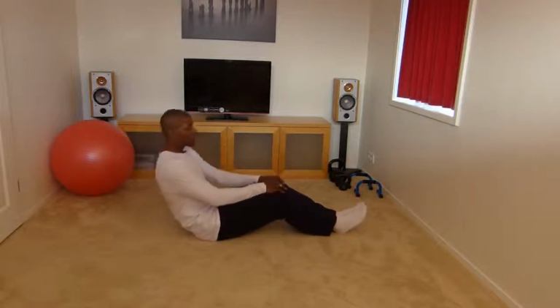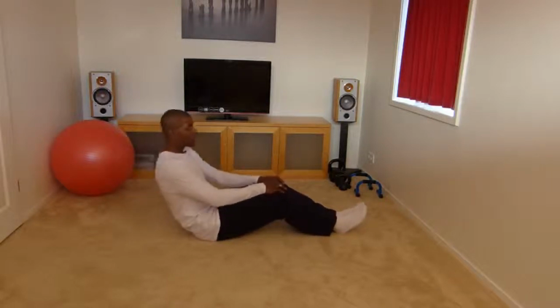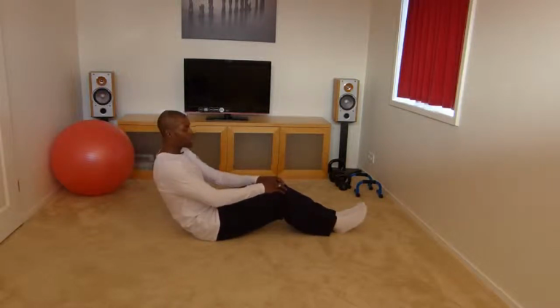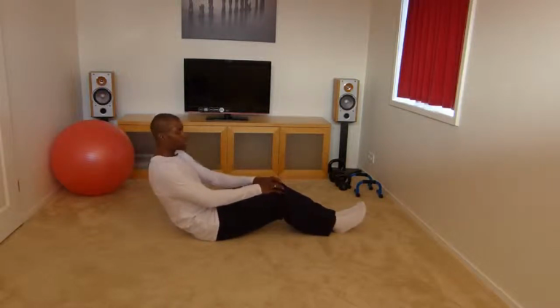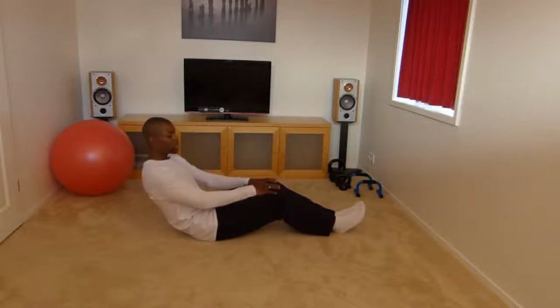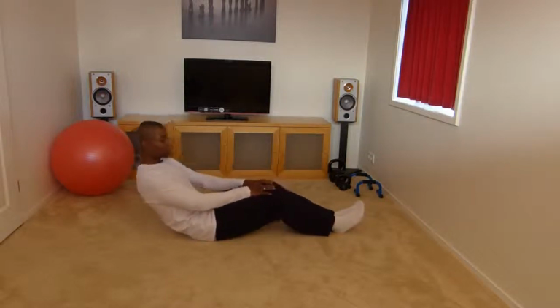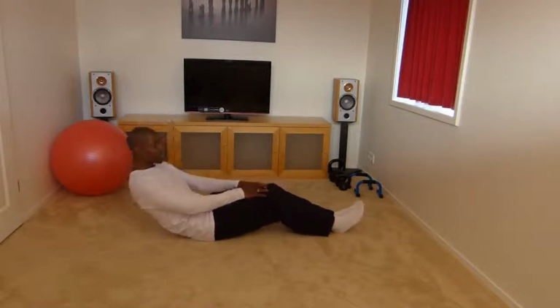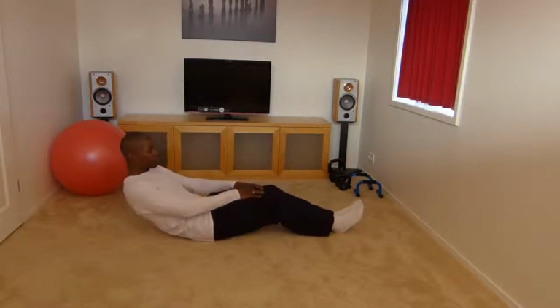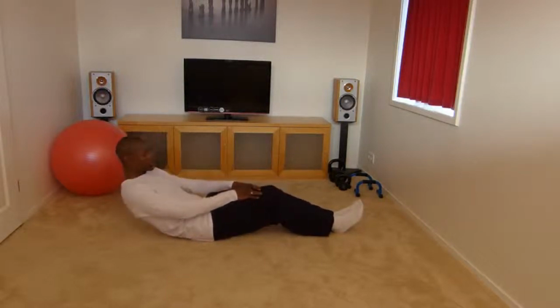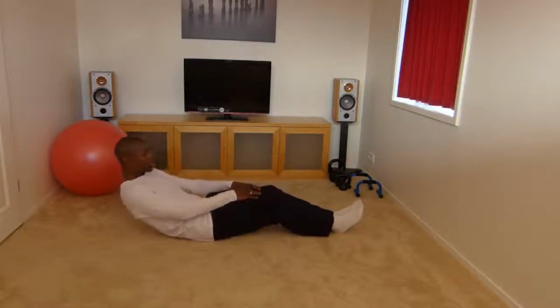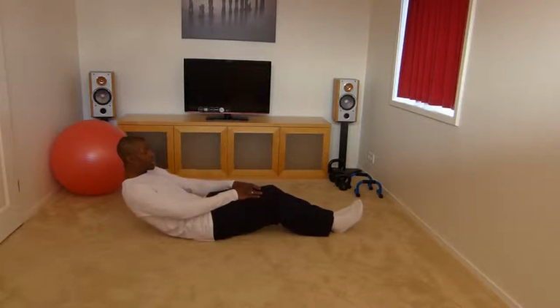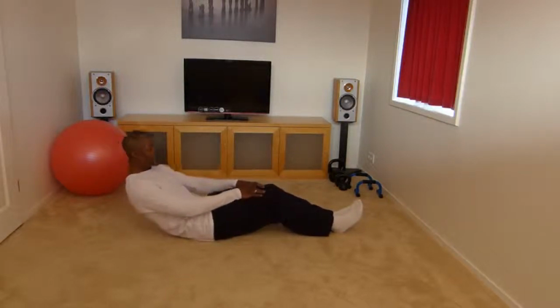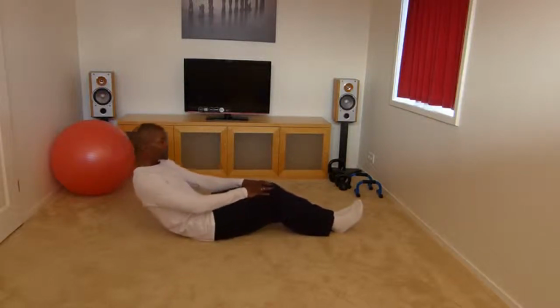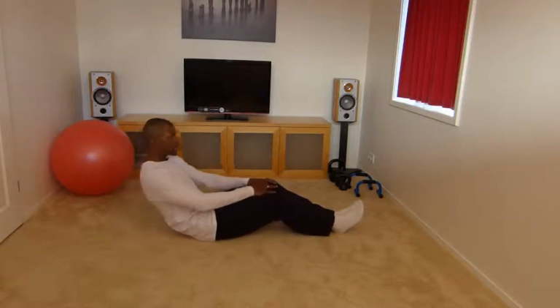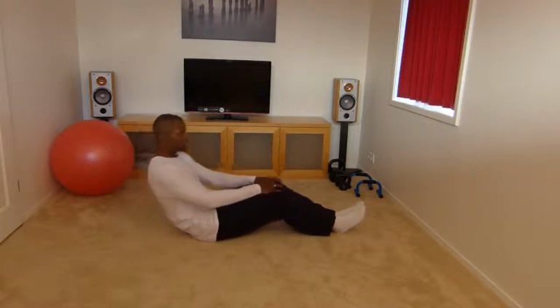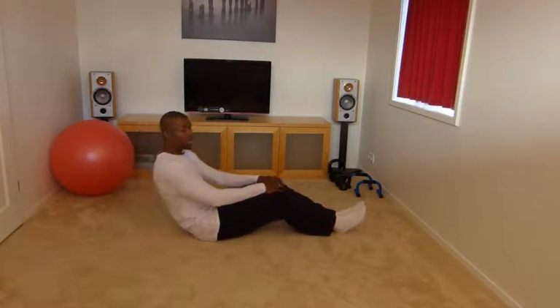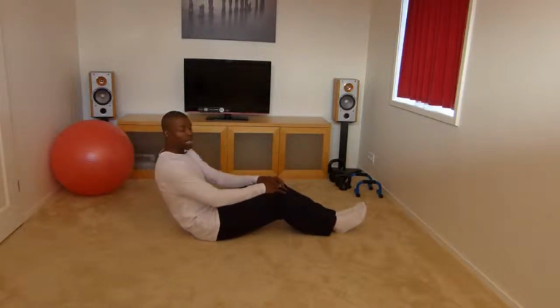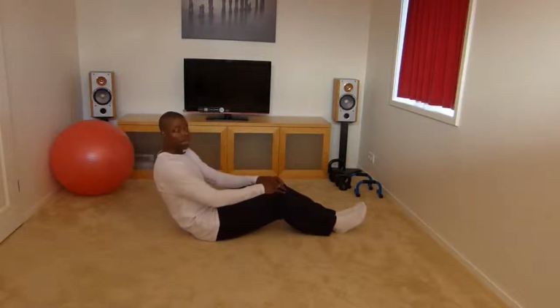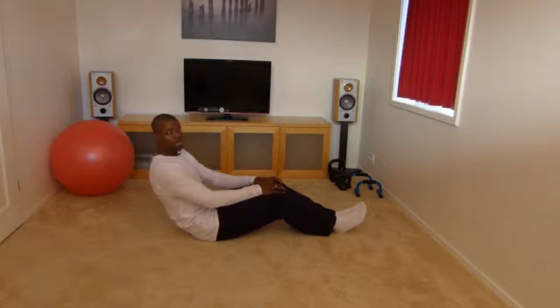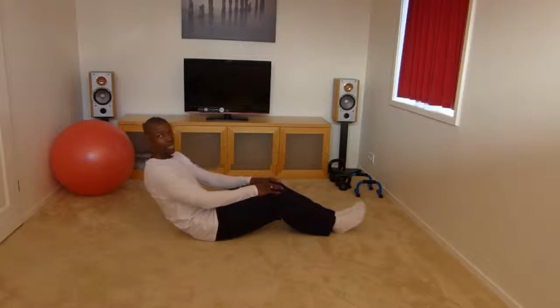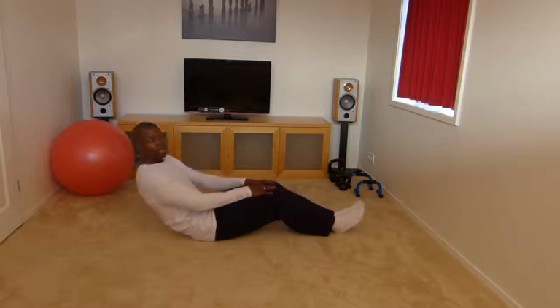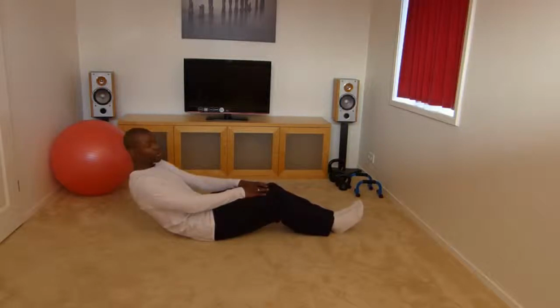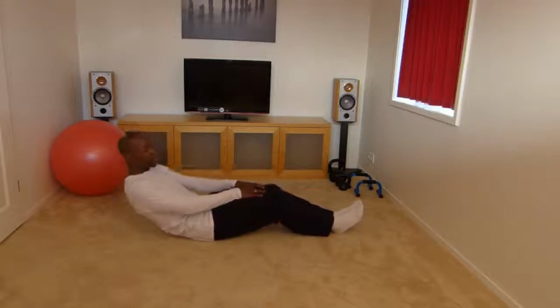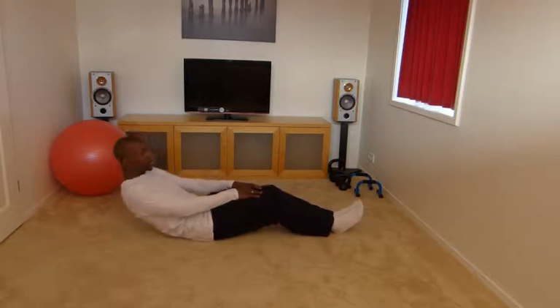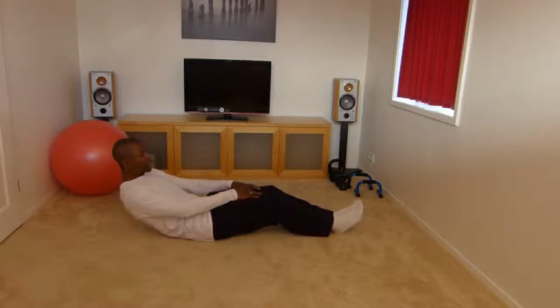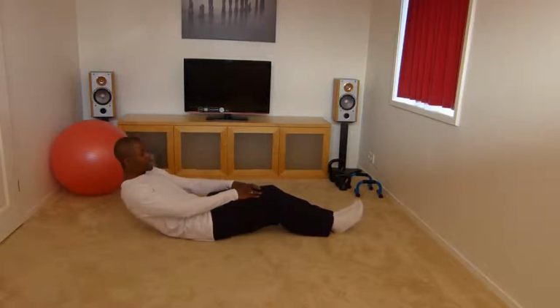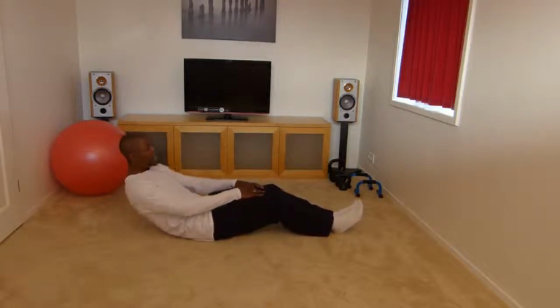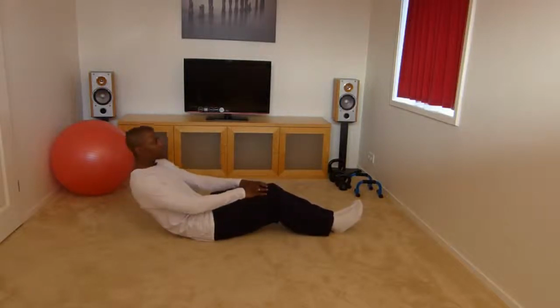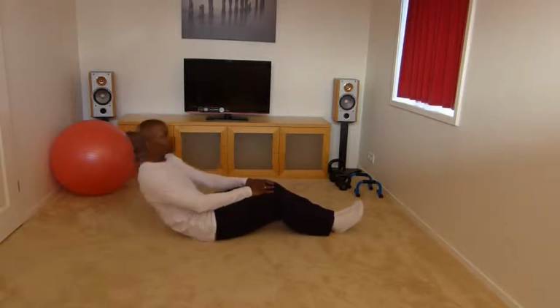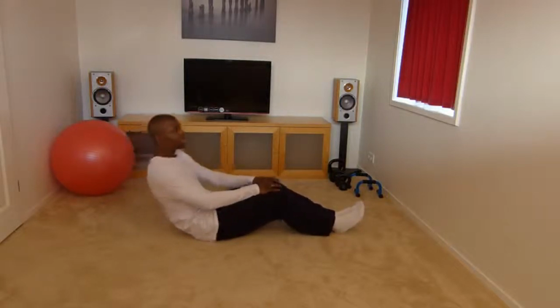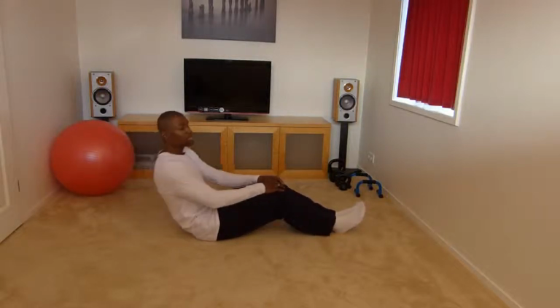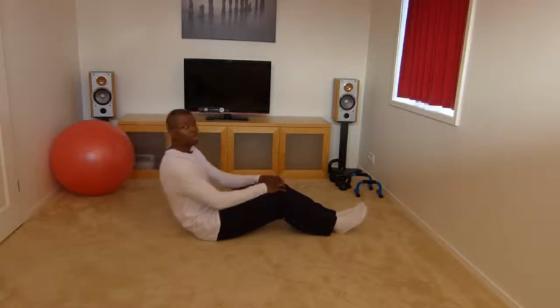Breathe as comfortably as you can. I would suggest breathing out as you come up.